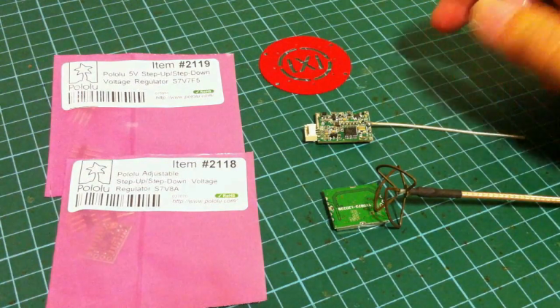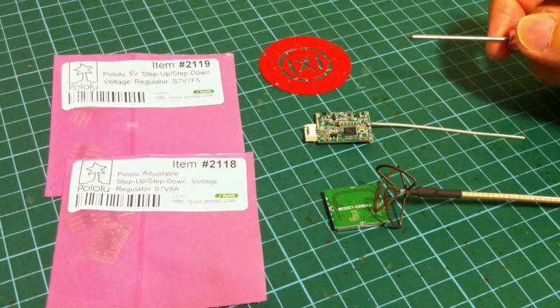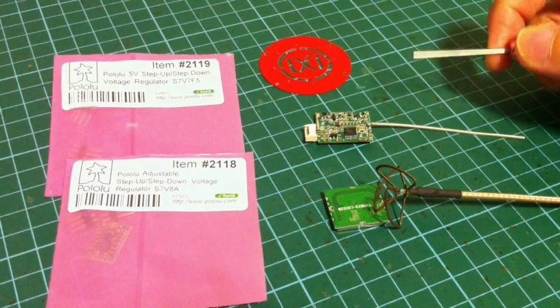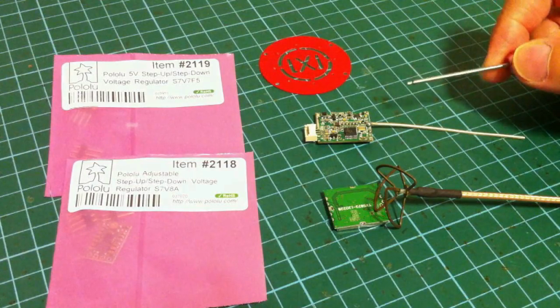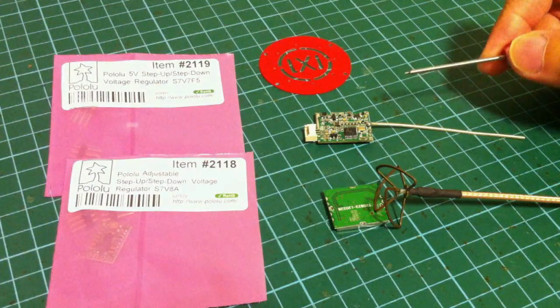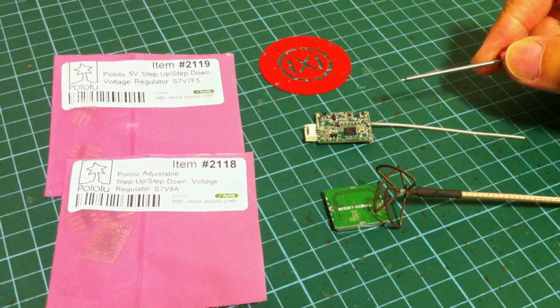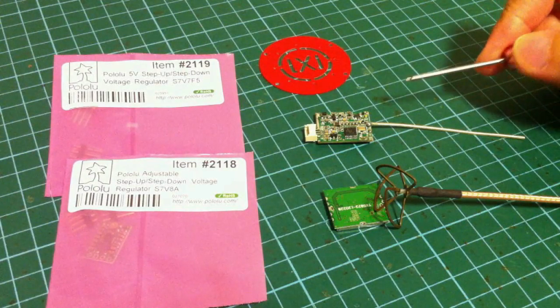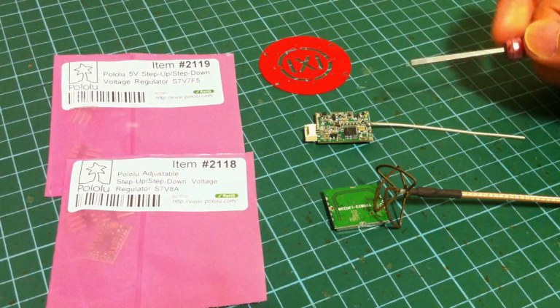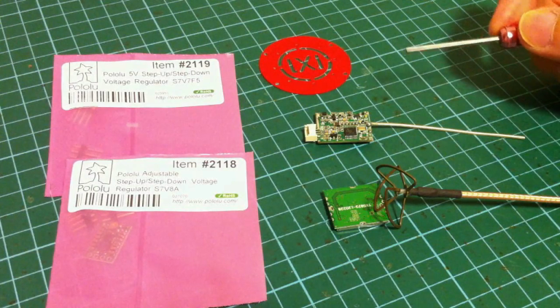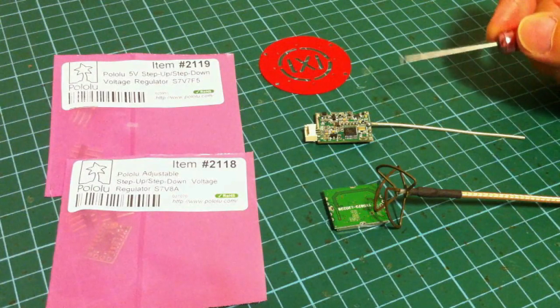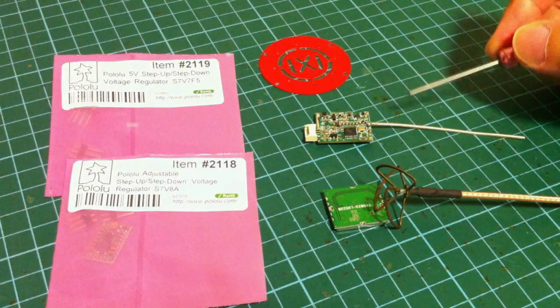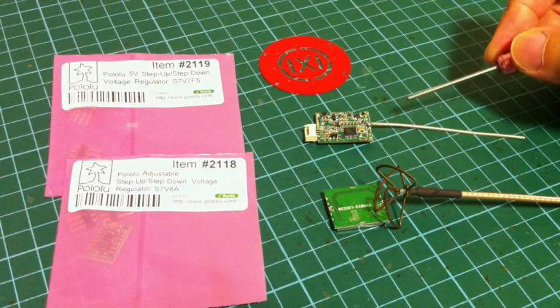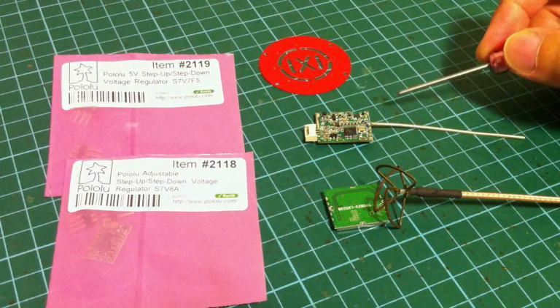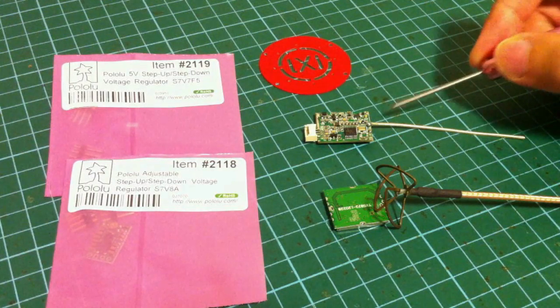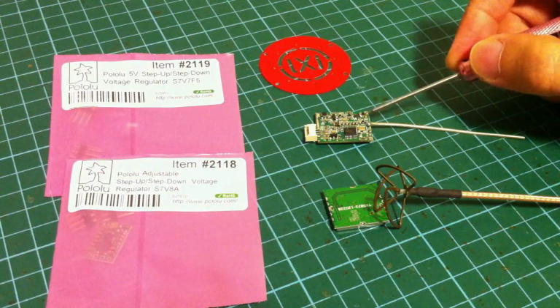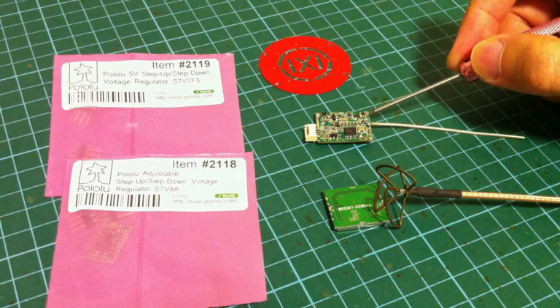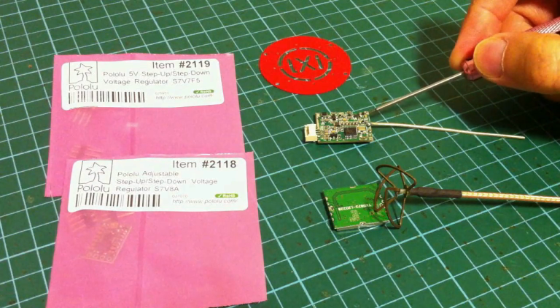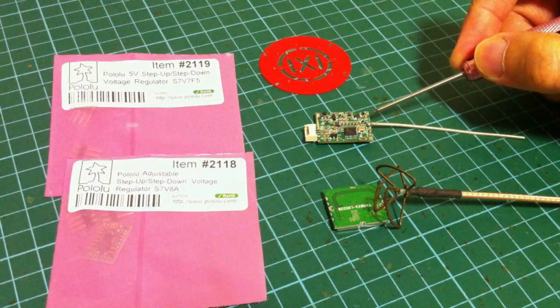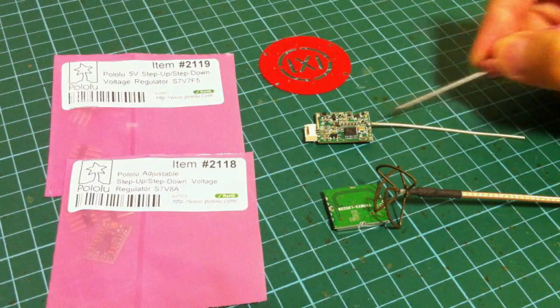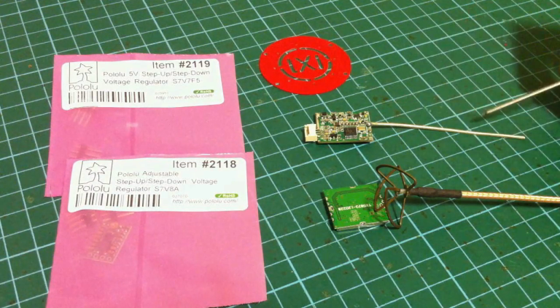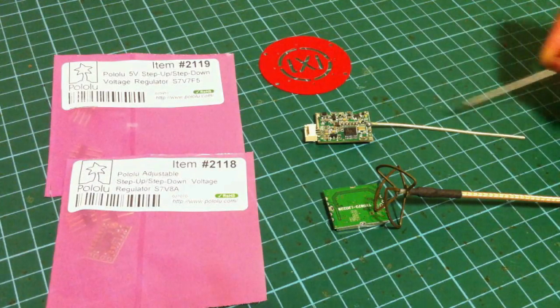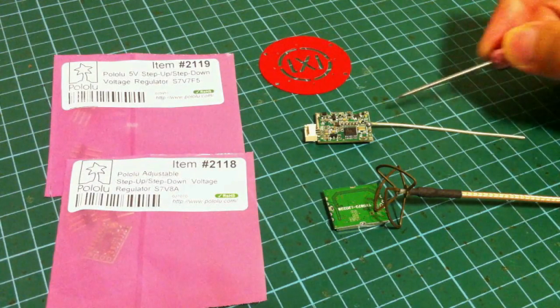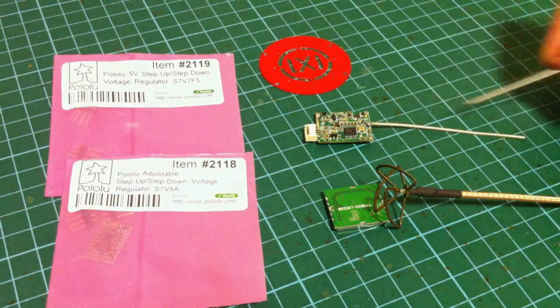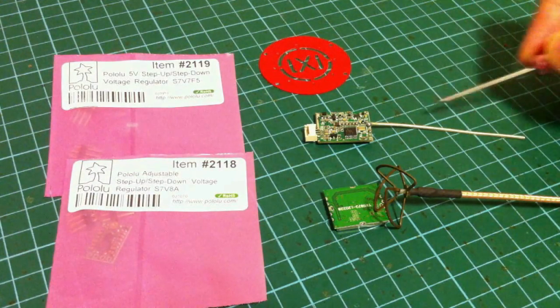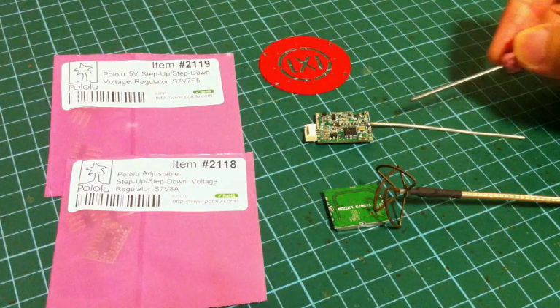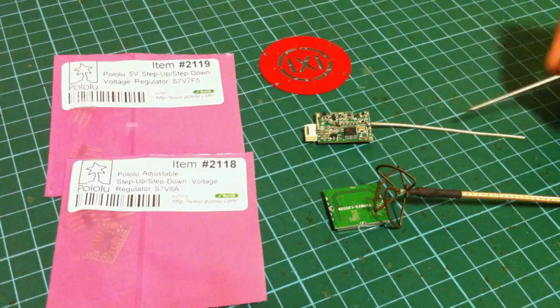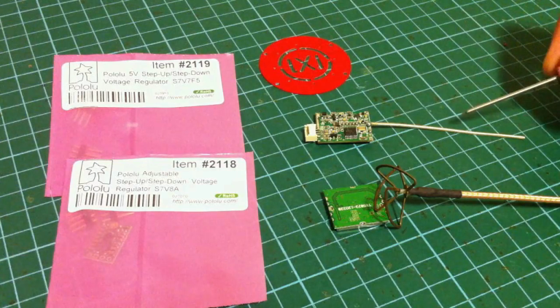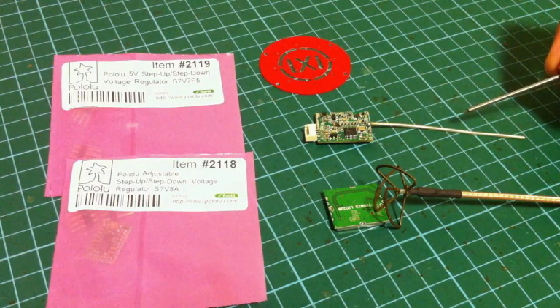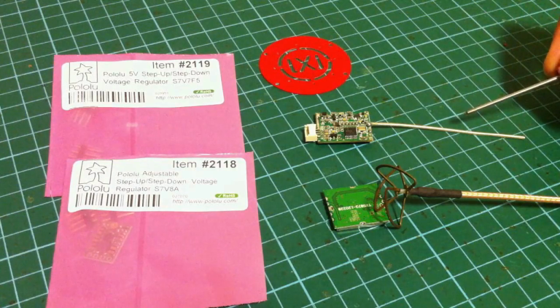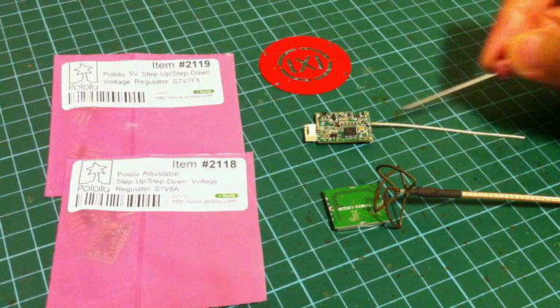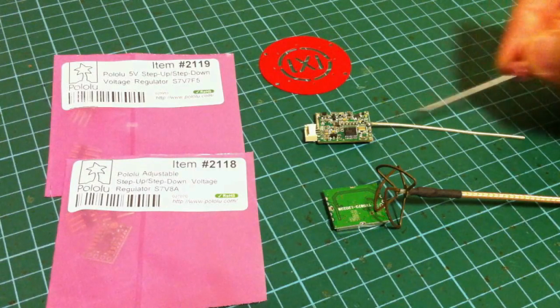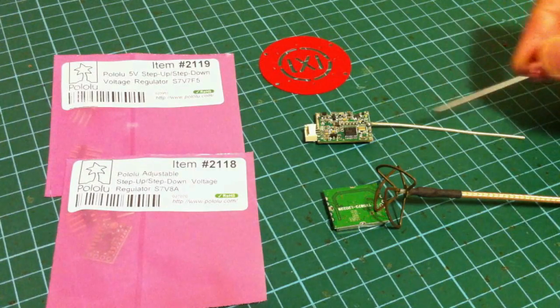For the 1.2GHz video transmitter, it comes pre-soldered with the linear antenna, so you could use it right away.